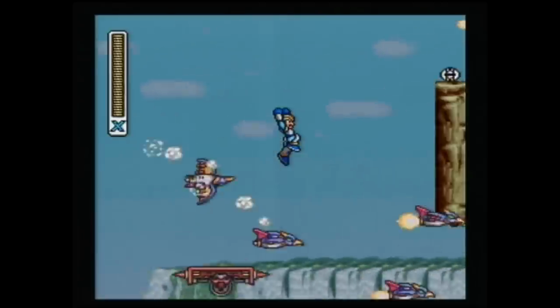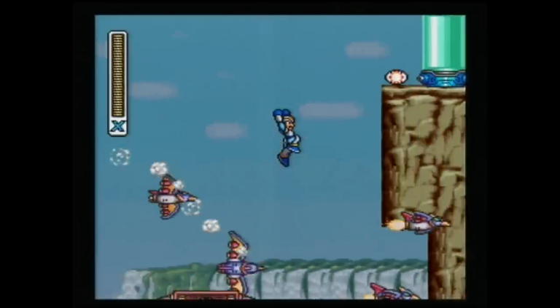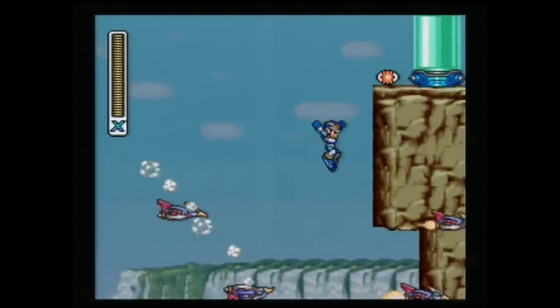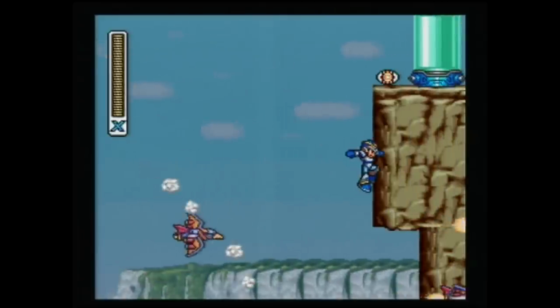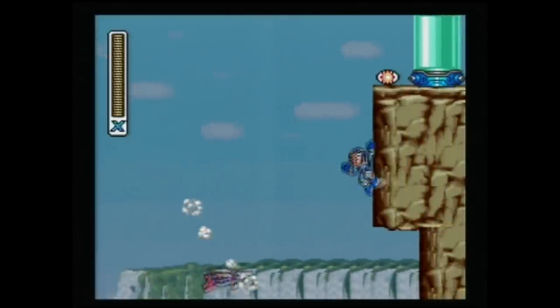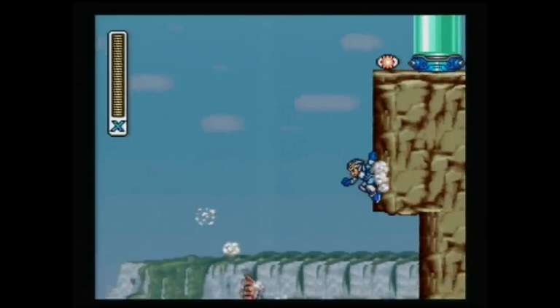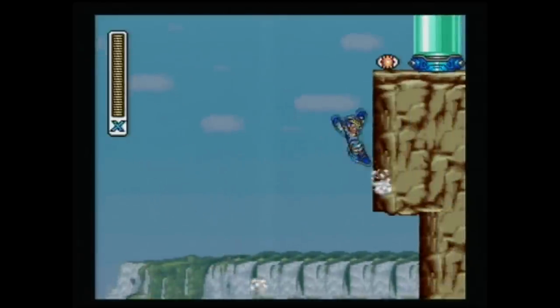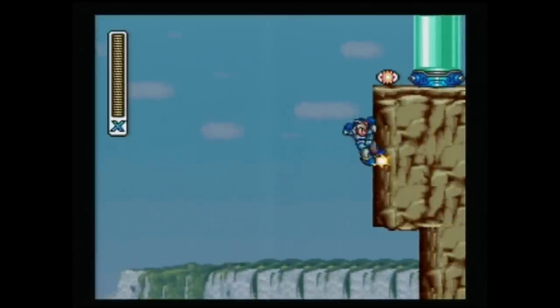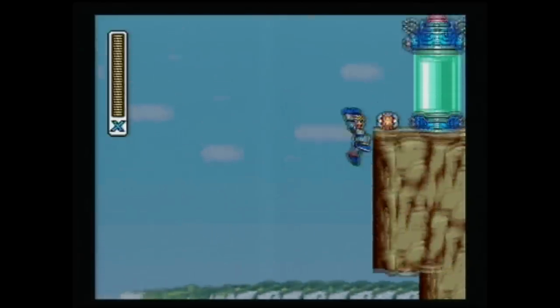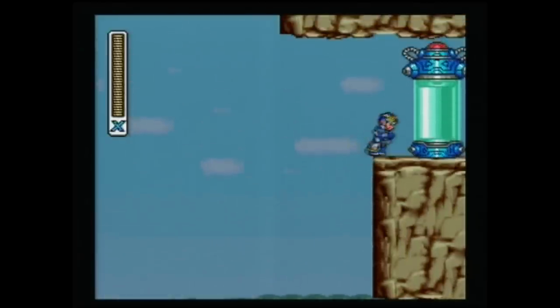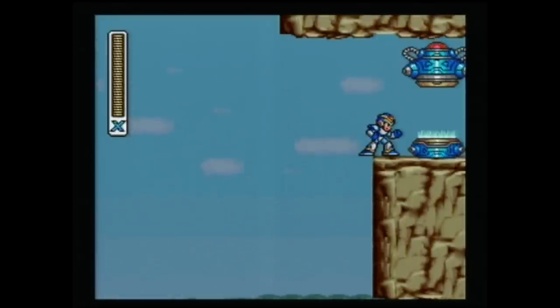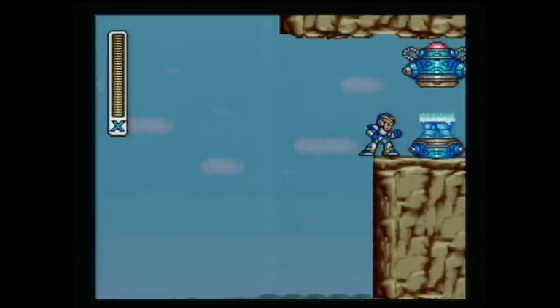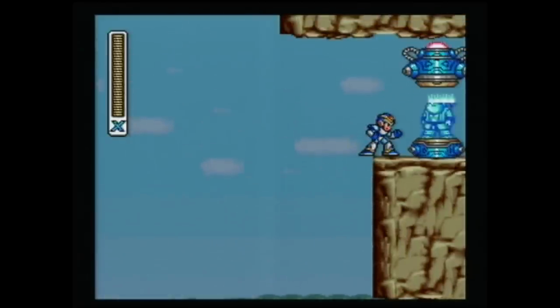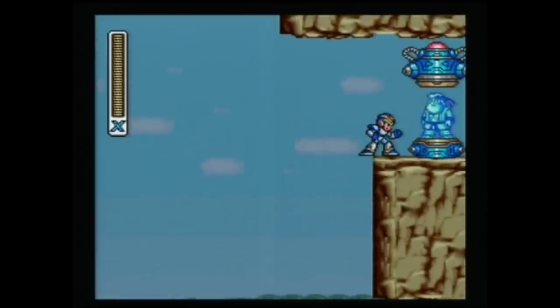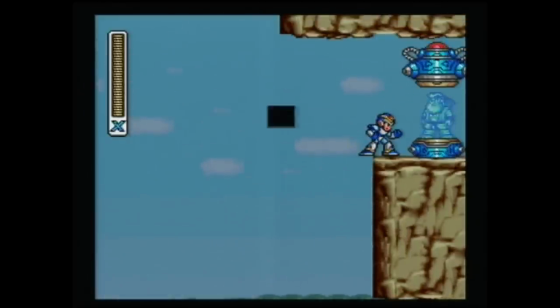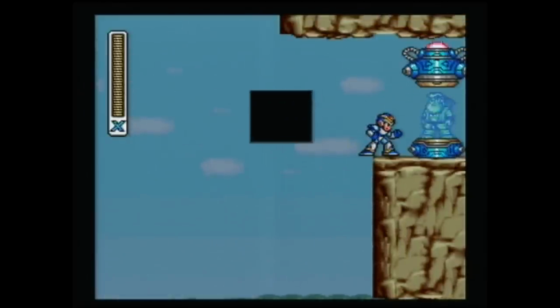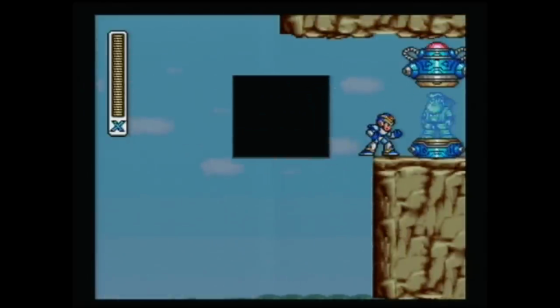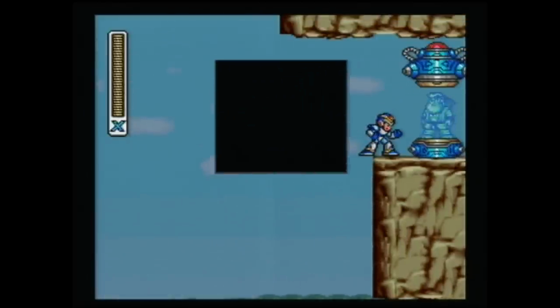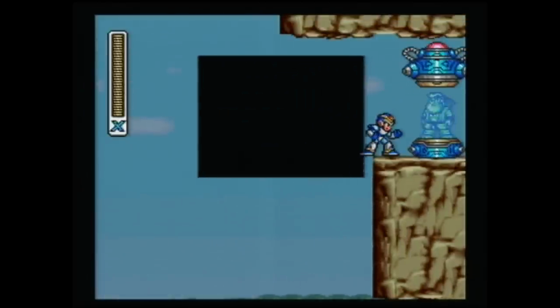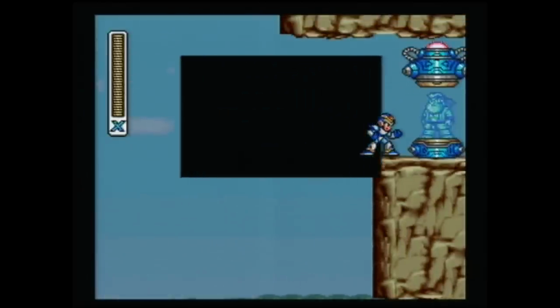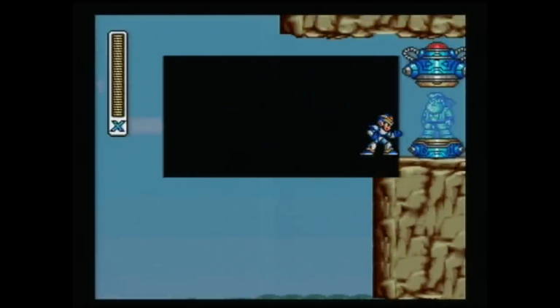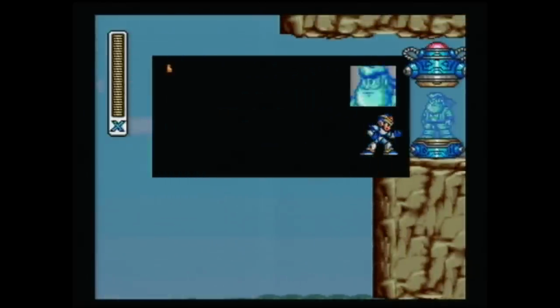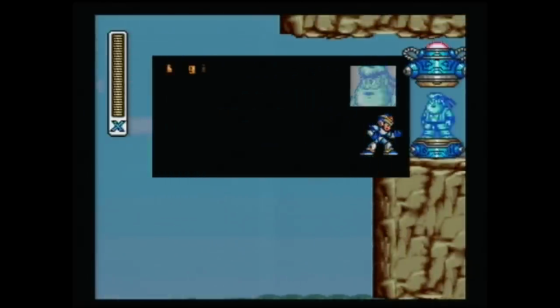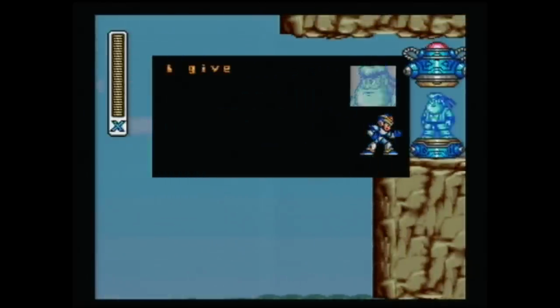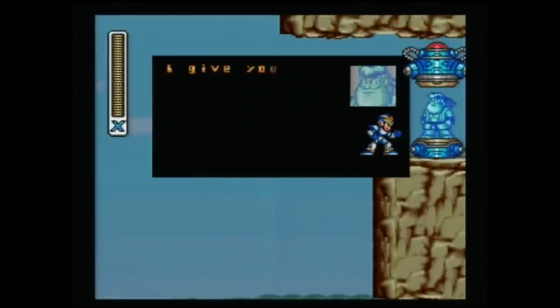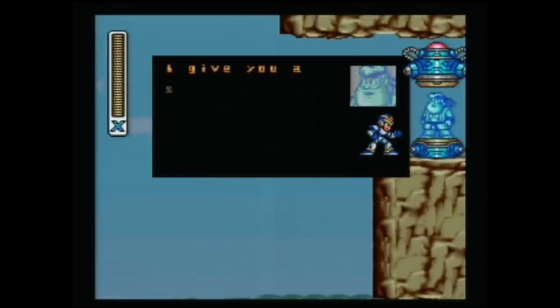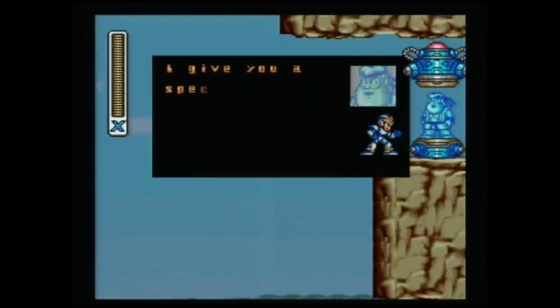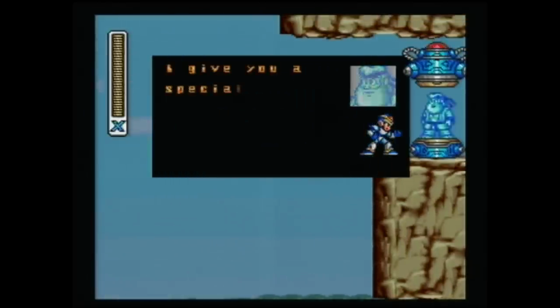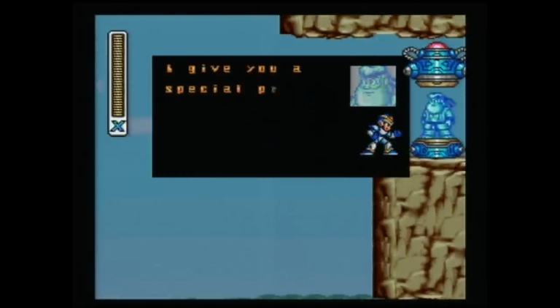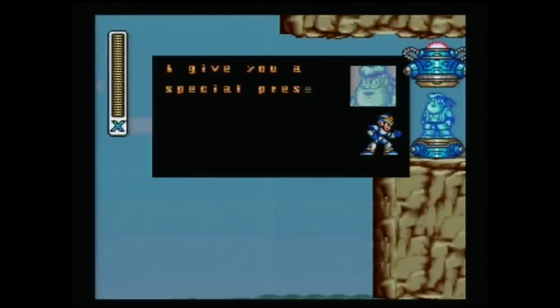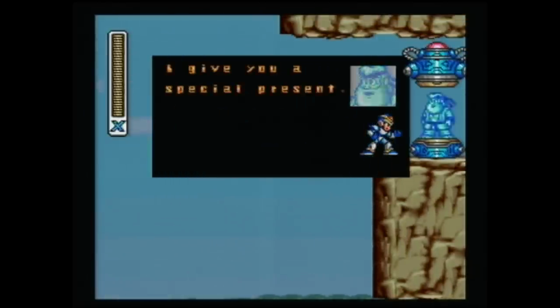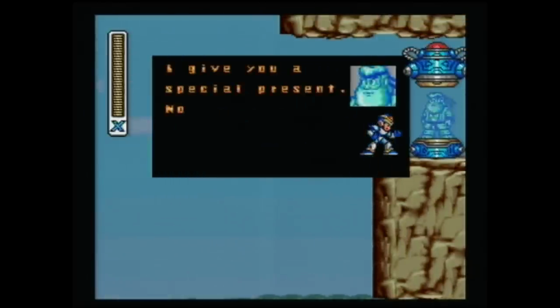After the fourth time of reaching the ledge, a capsule will appear with Dr. Light inside wearing Ryu's outfit, and he will give you the Hadouken.